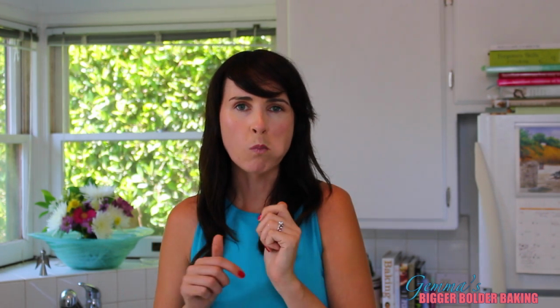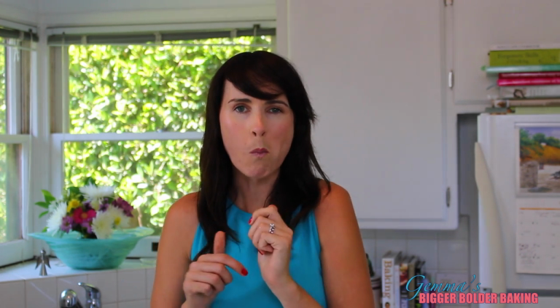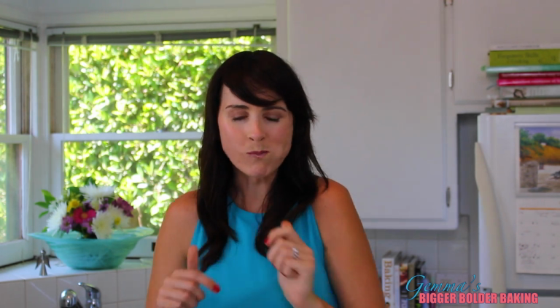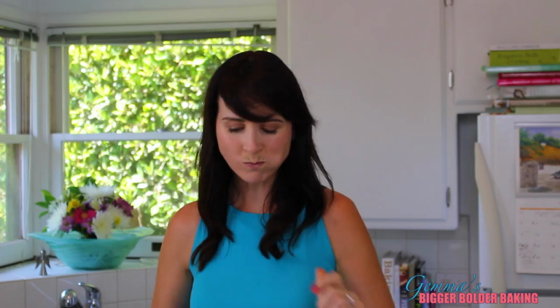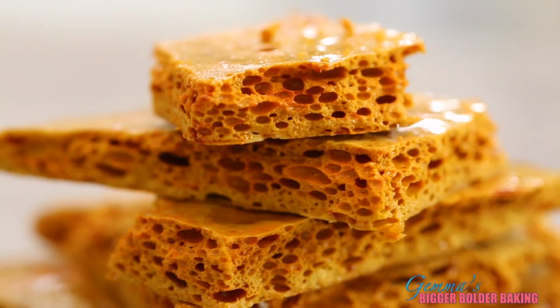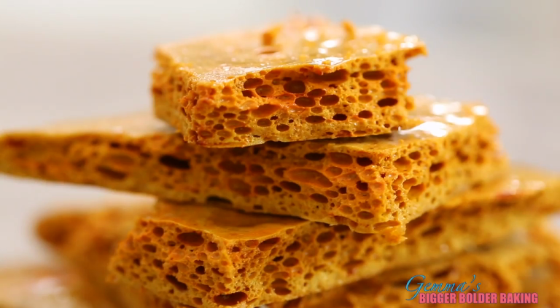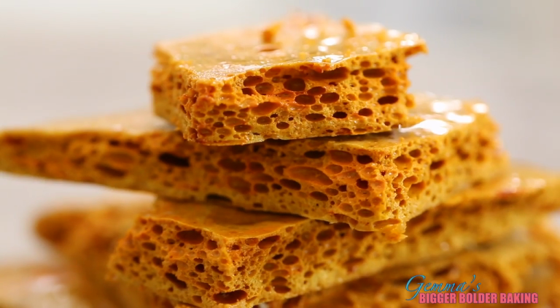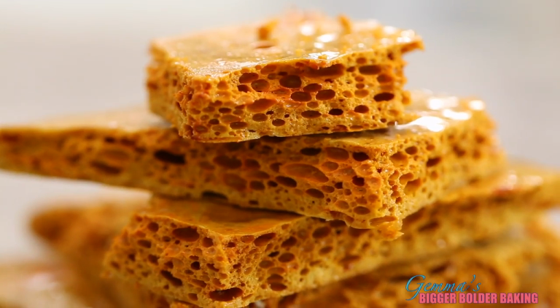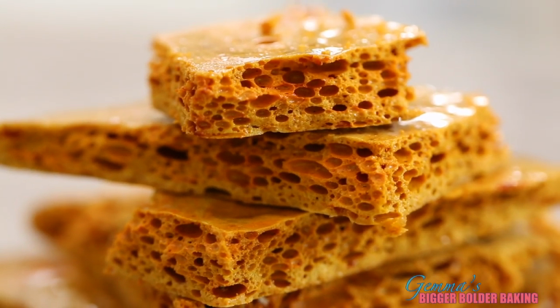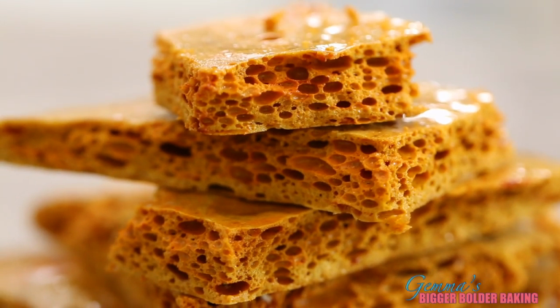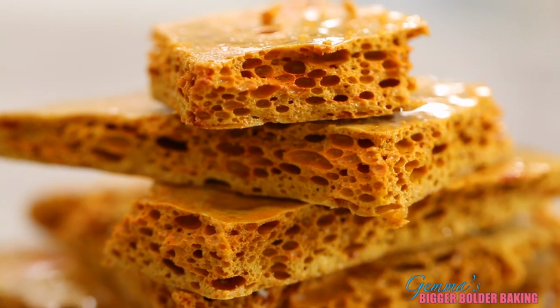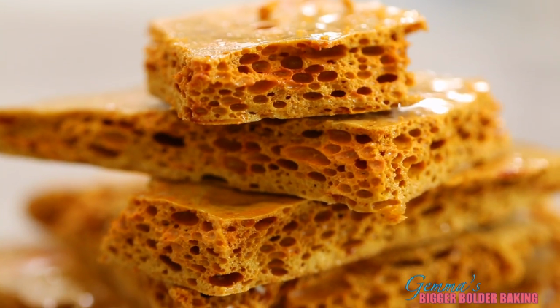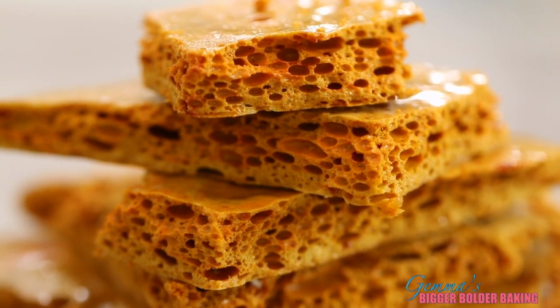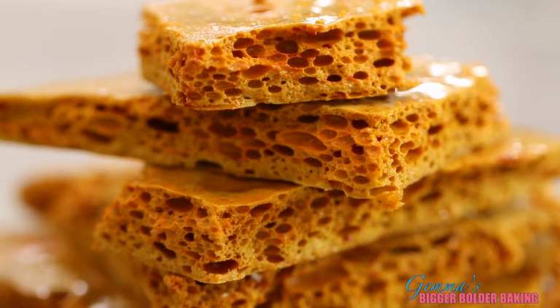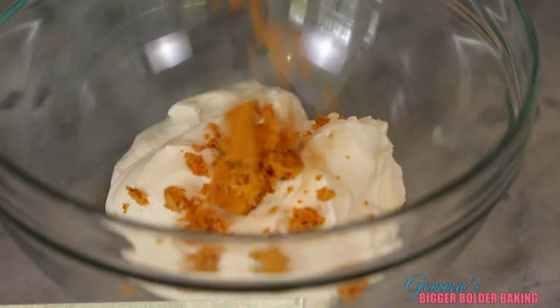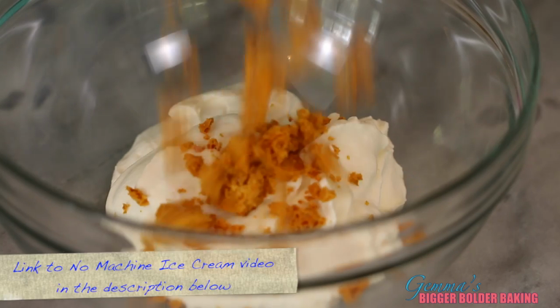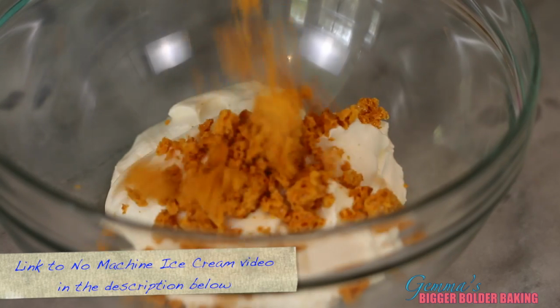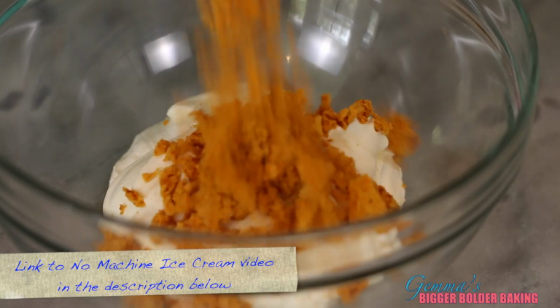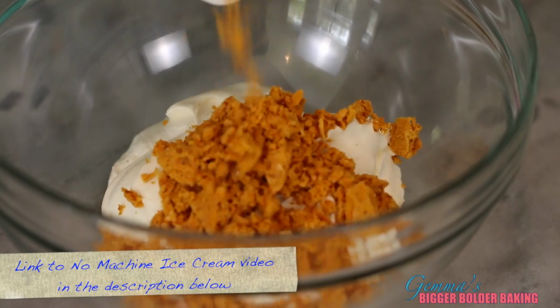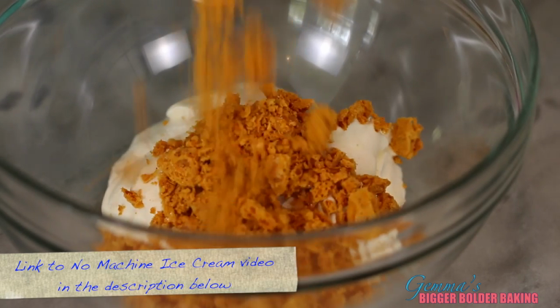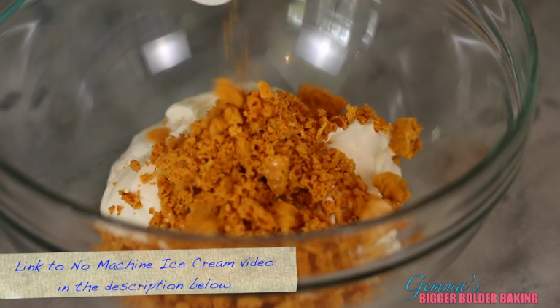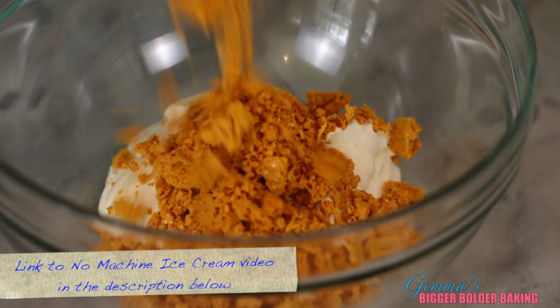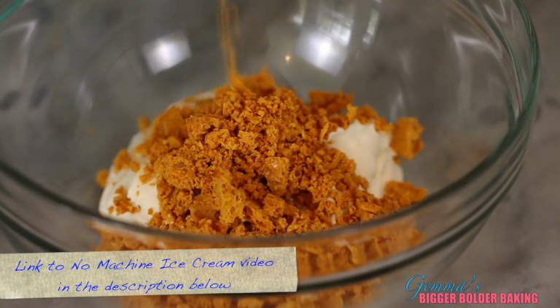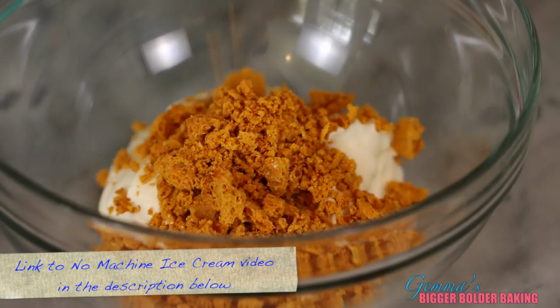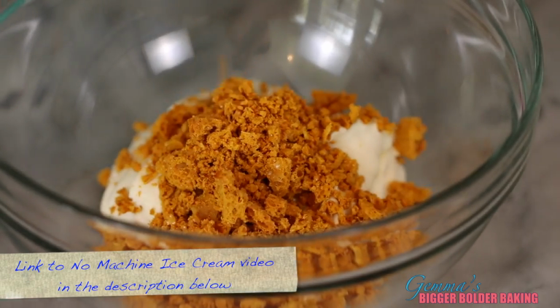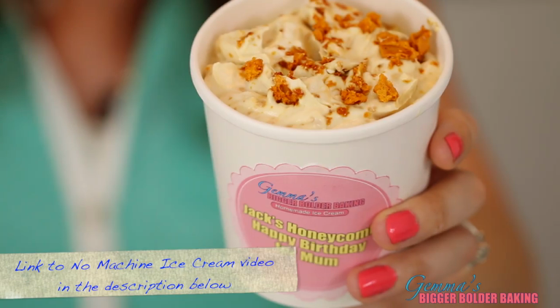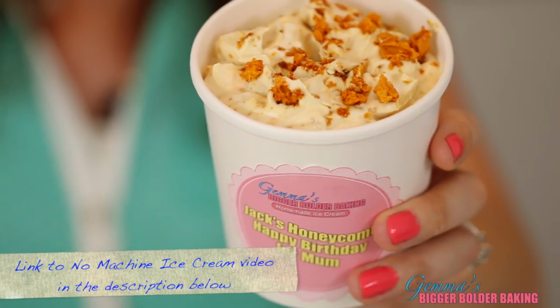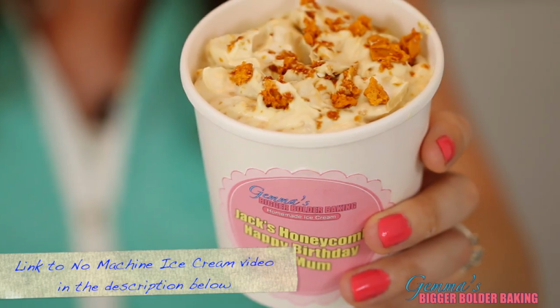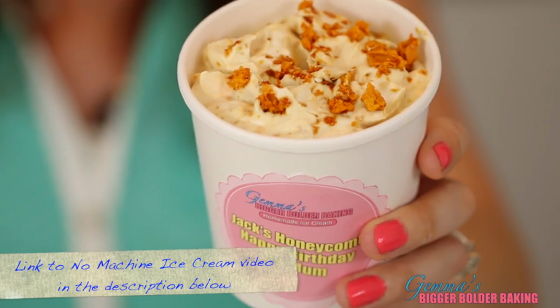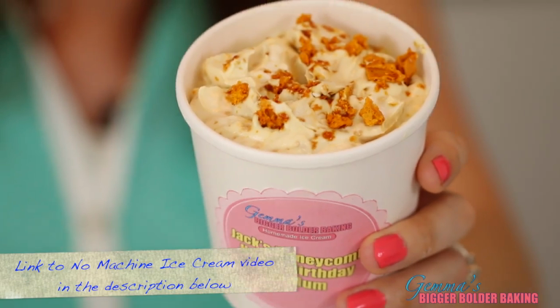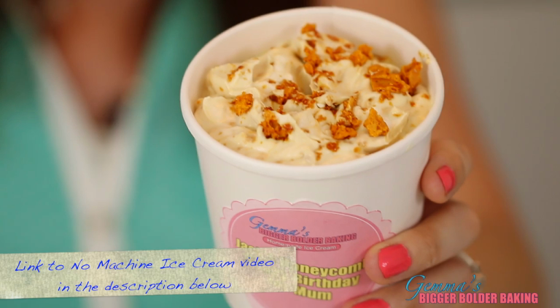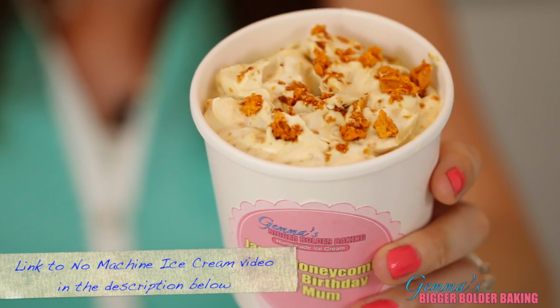Mmm. Honeycomb is a great treat by itself, but even more delicious when you mix it into my homemade ice cream base.